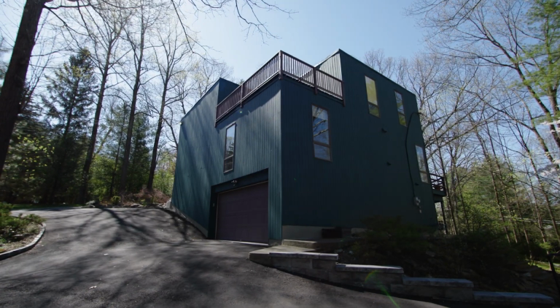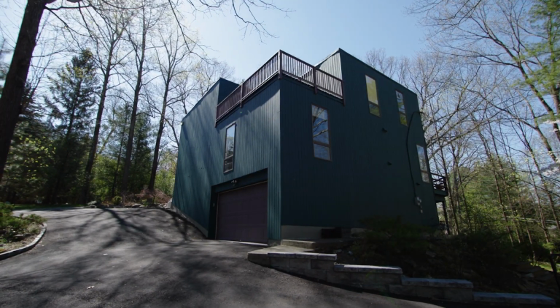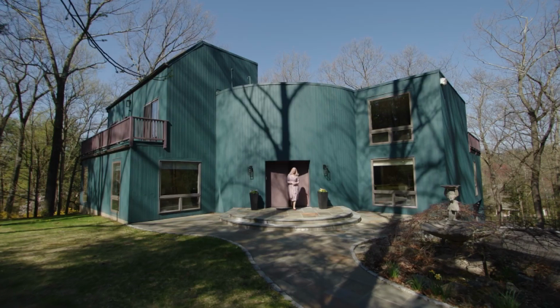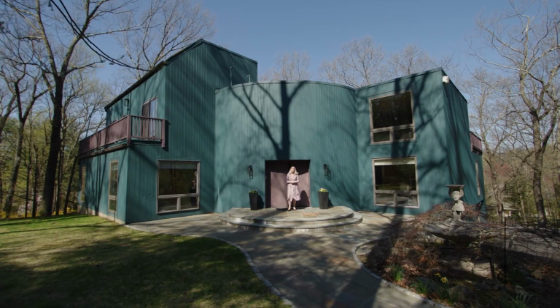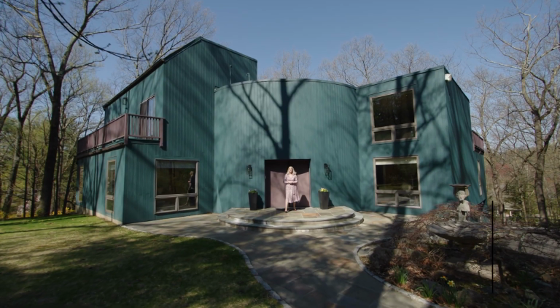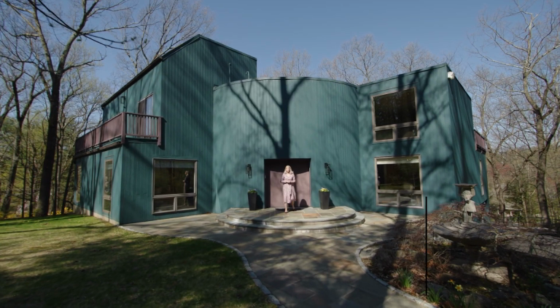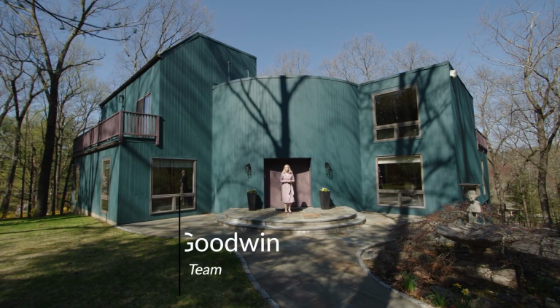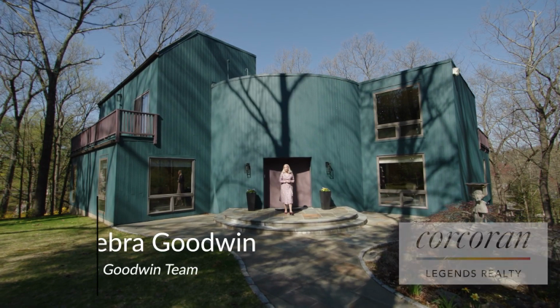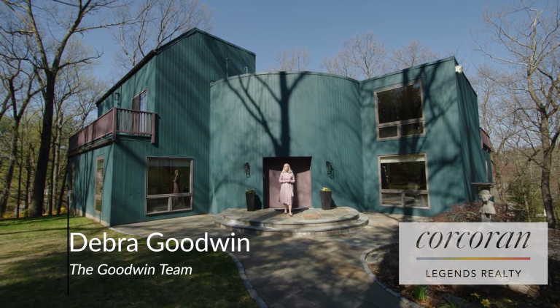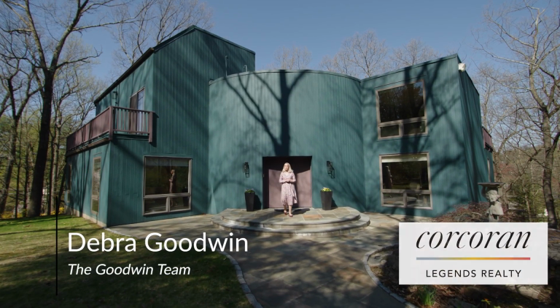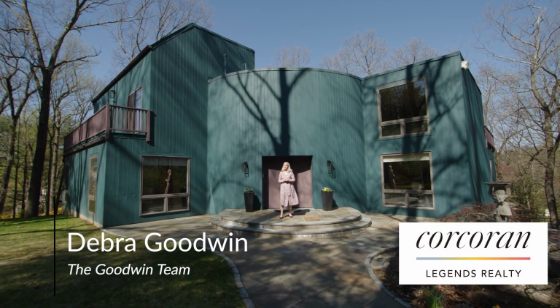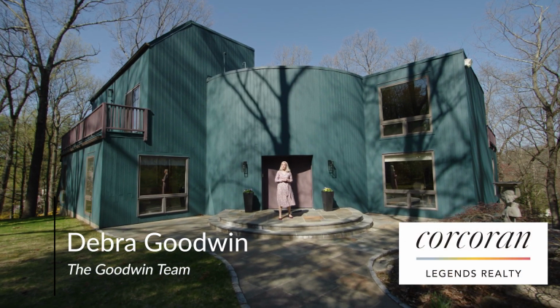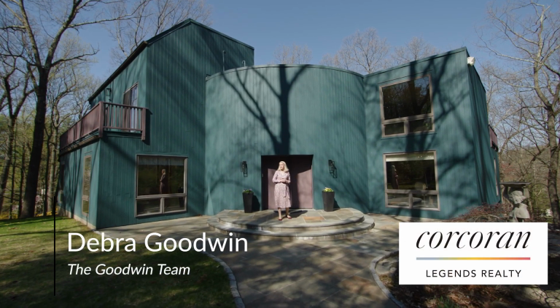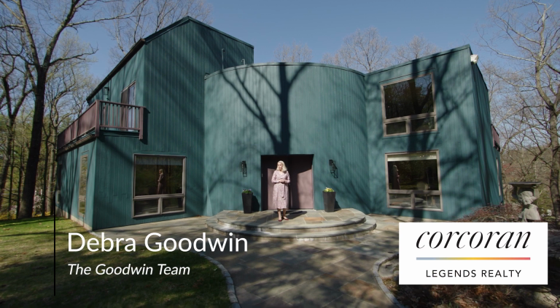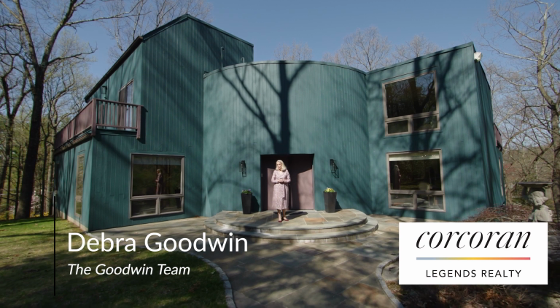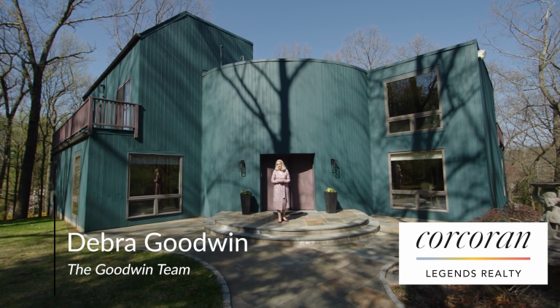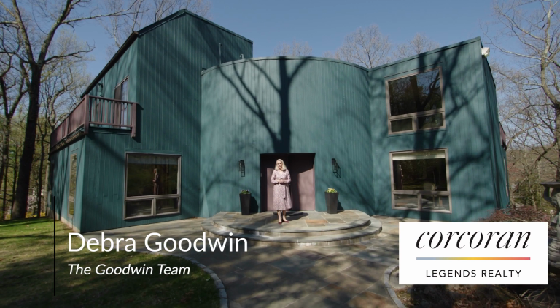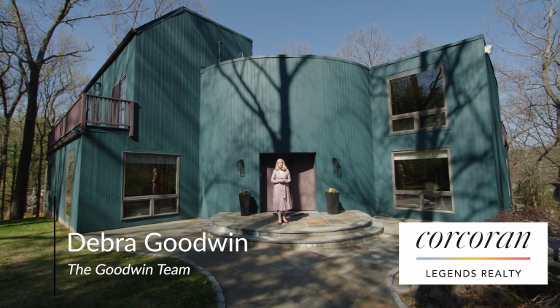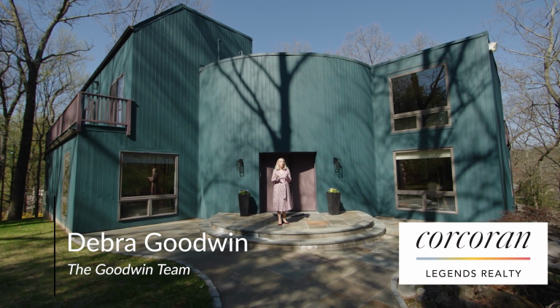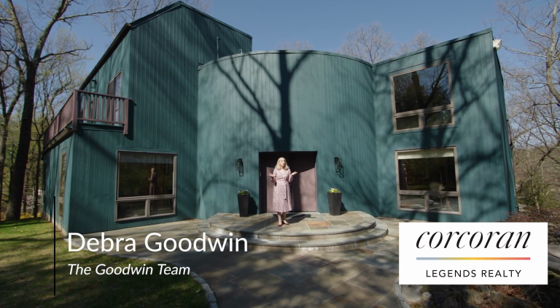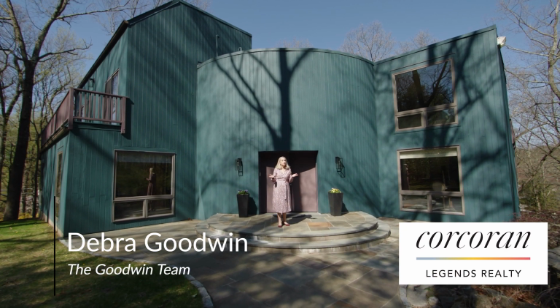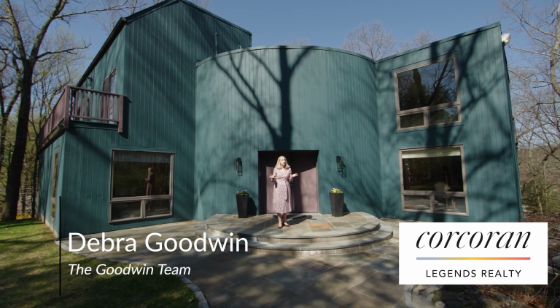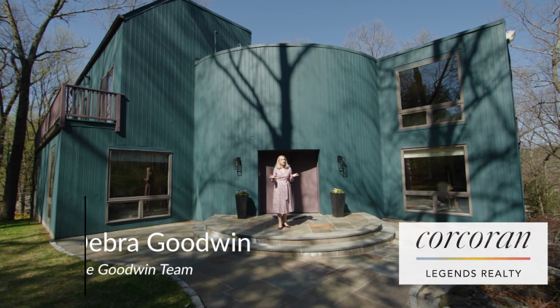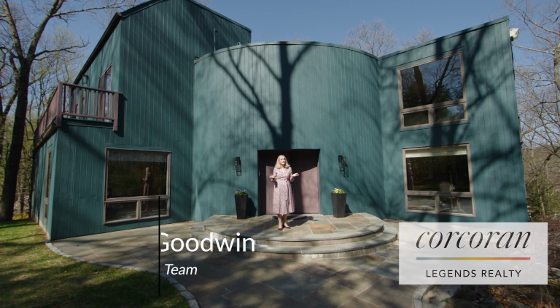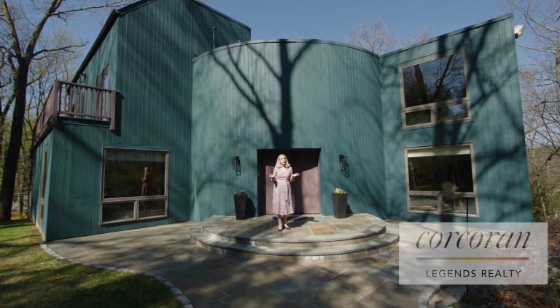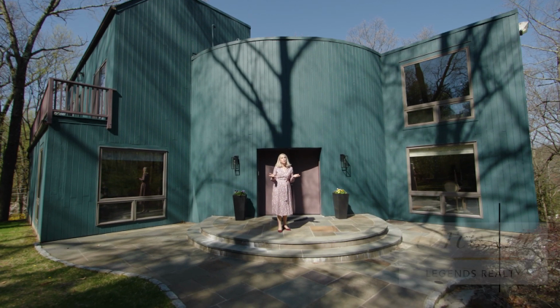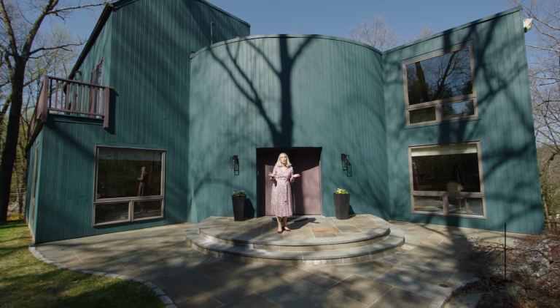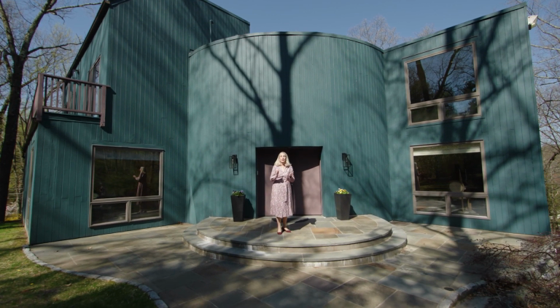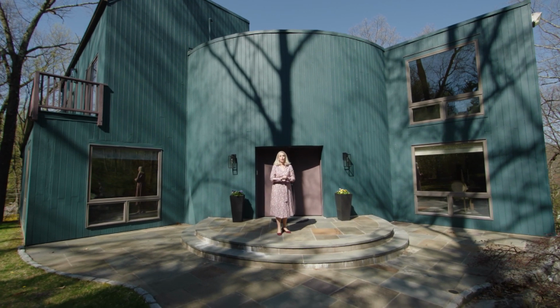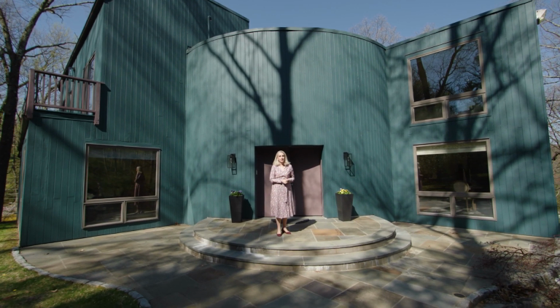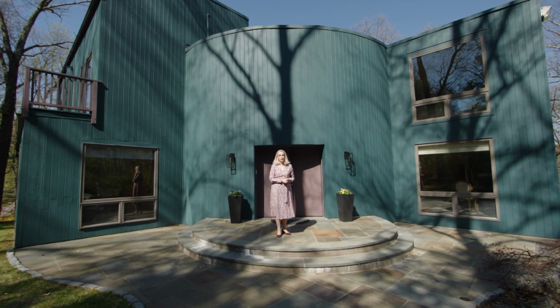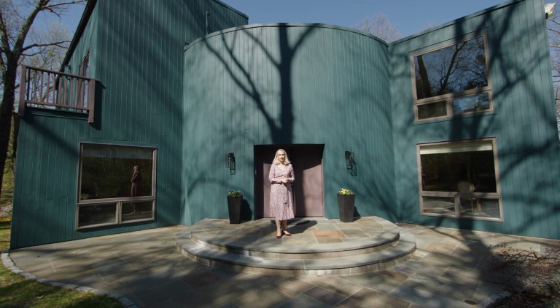Hi, I'm Debra Goodwin with Corcoran Legends Realty and leader of the Goodwin Team. Welcome to 236 Harriman Road in Irvington, New York.